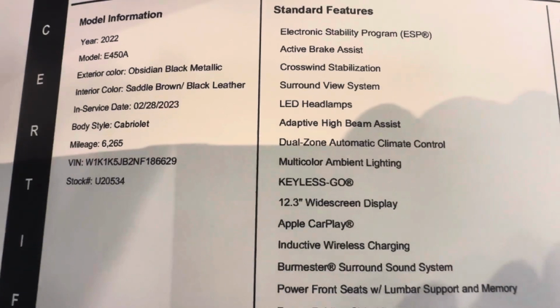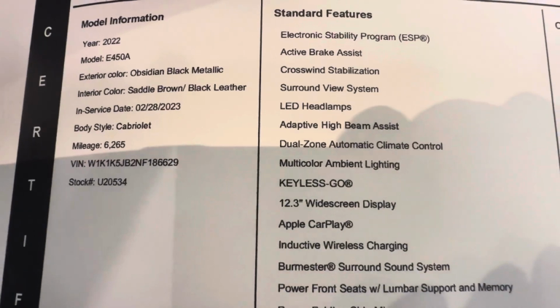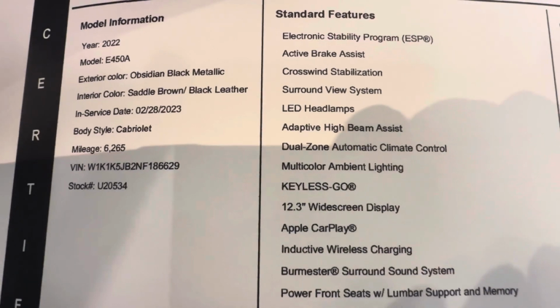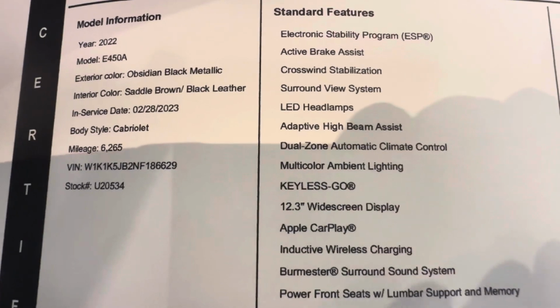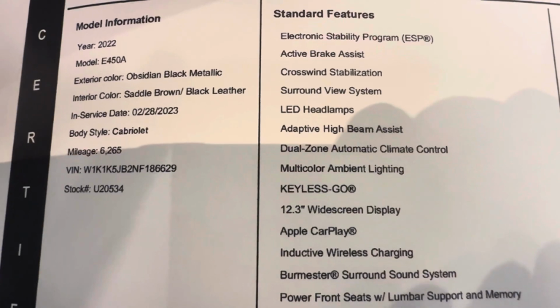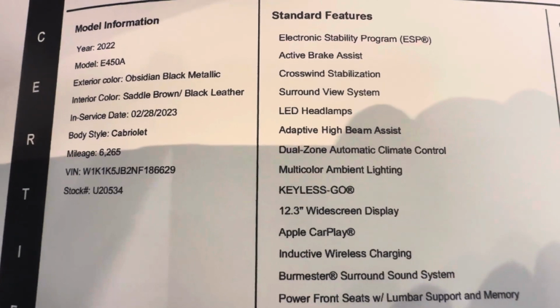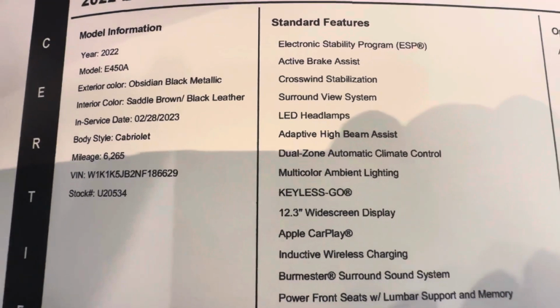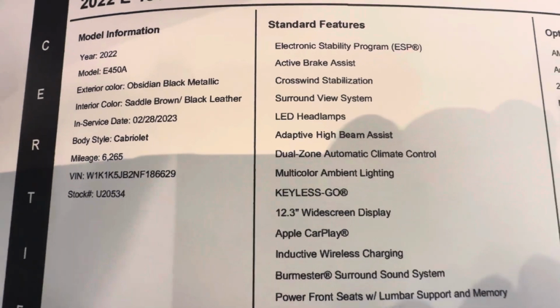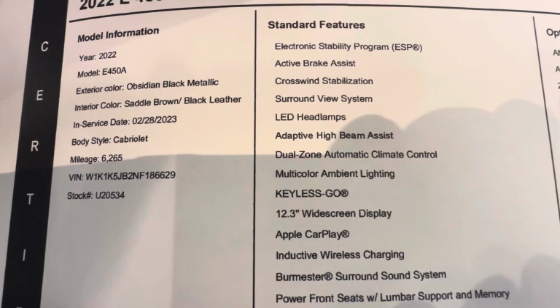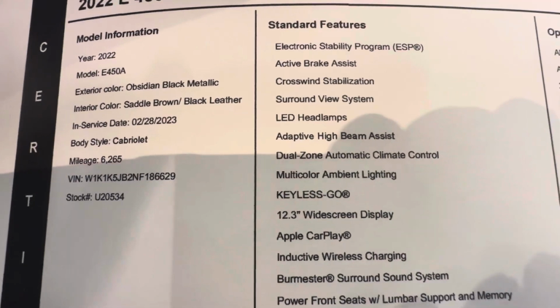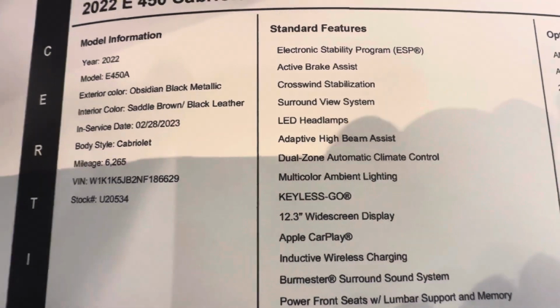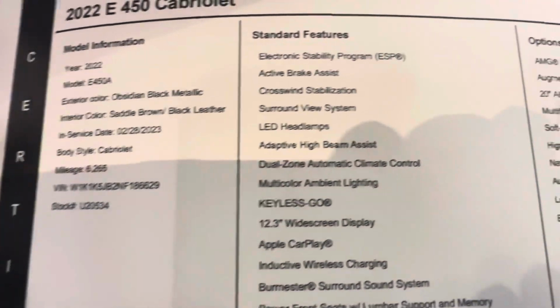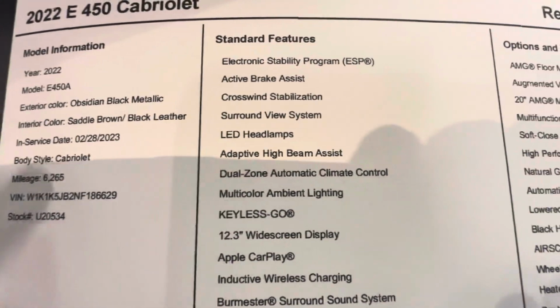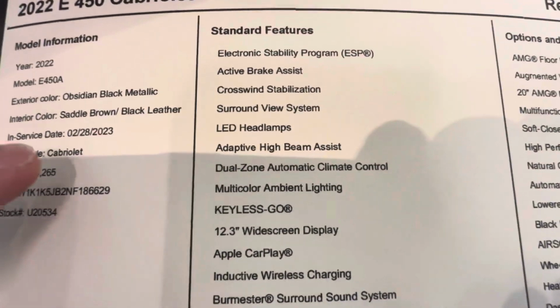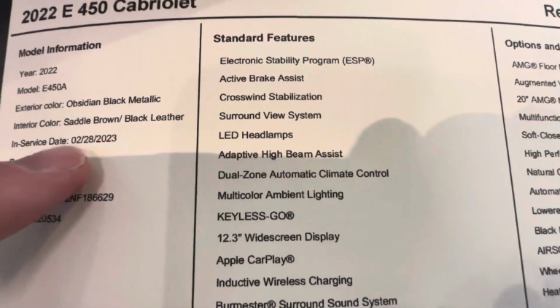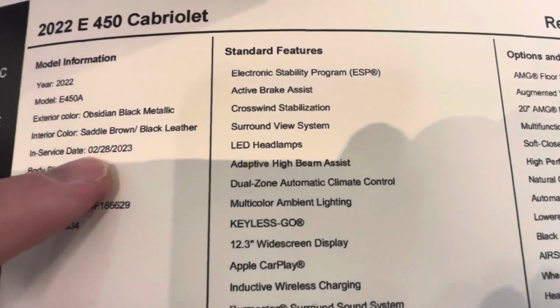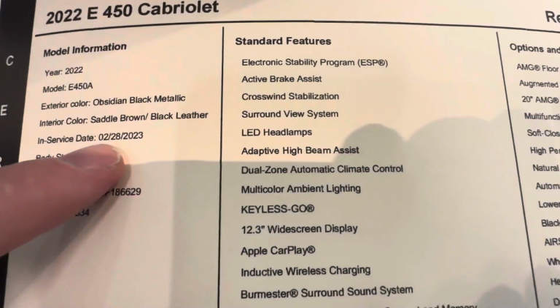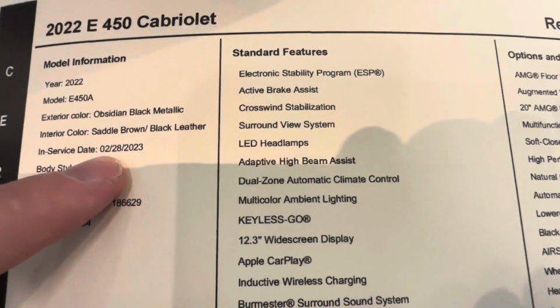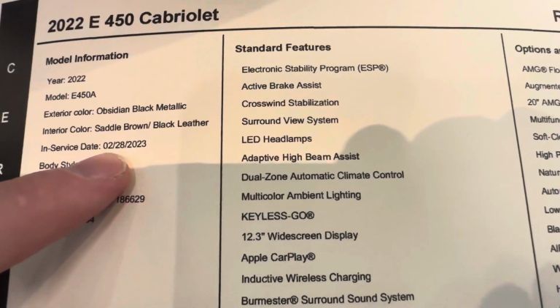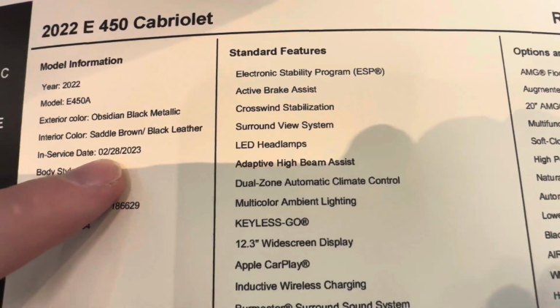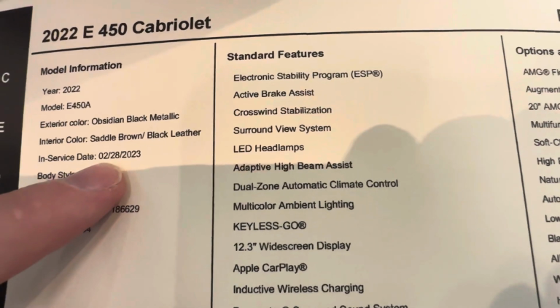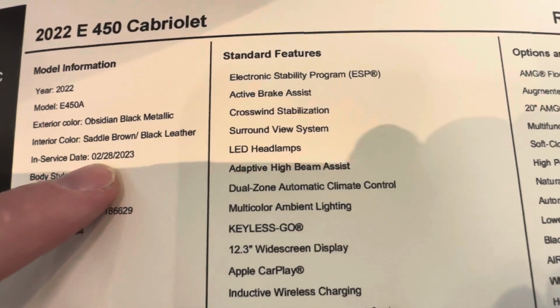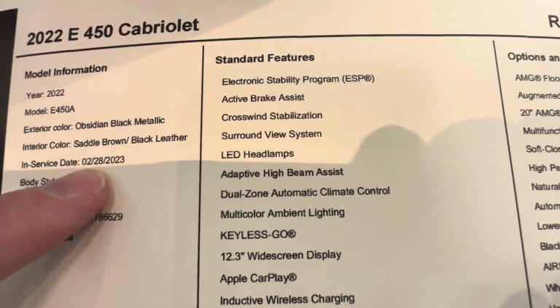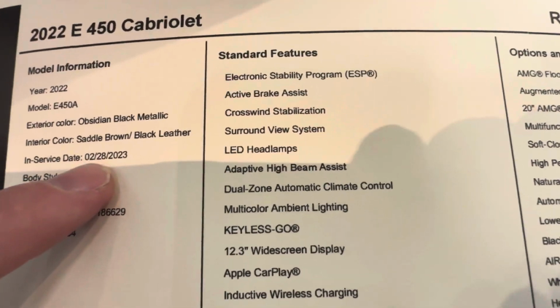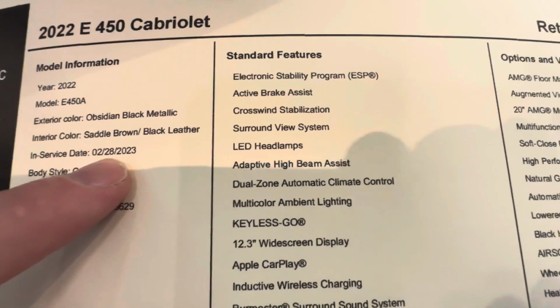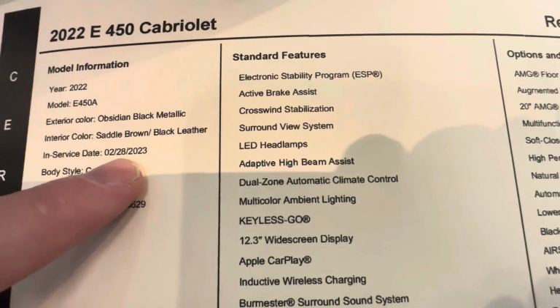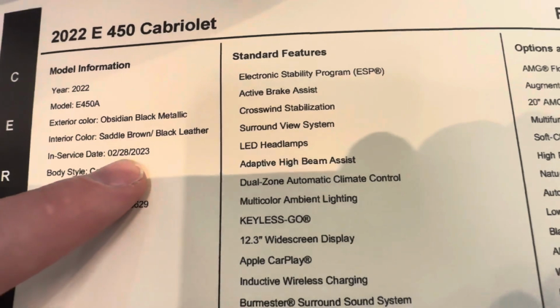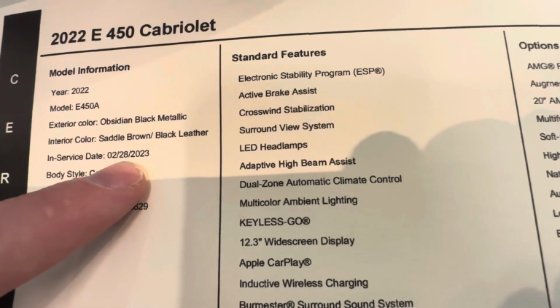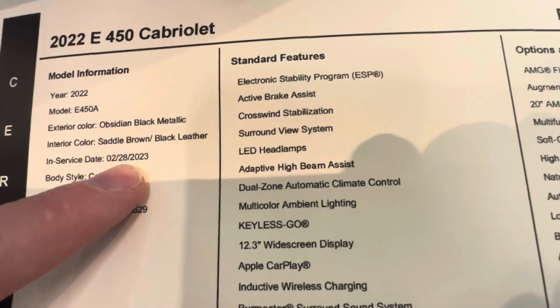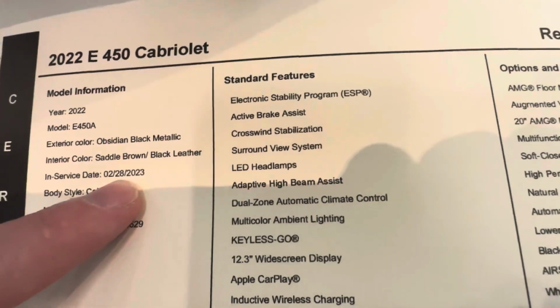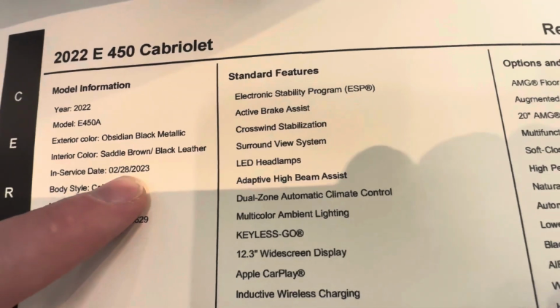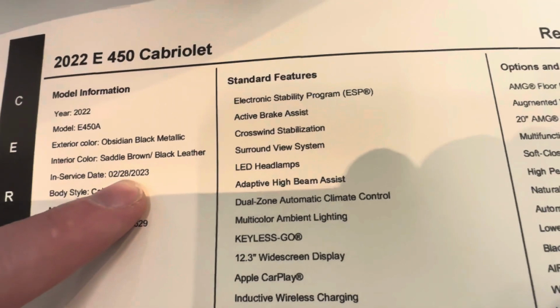Right at 6,265 on the miles, and it's going to have a warranty all the way until 2028.